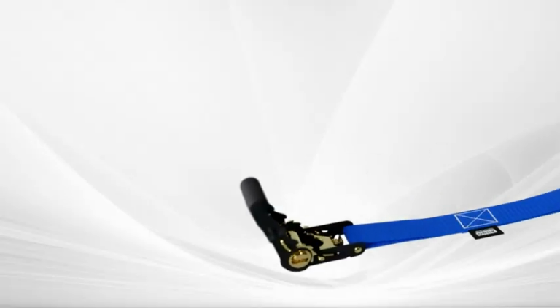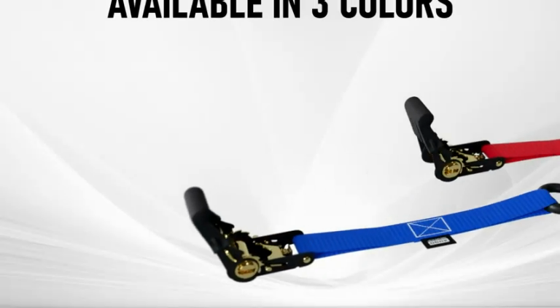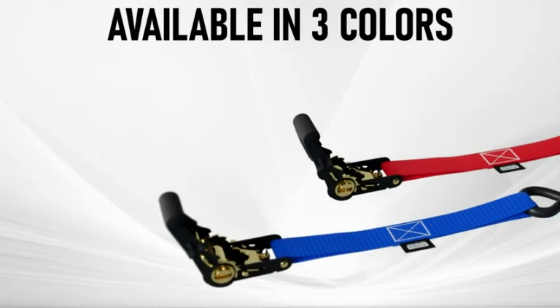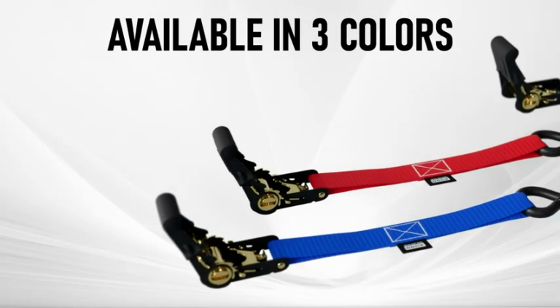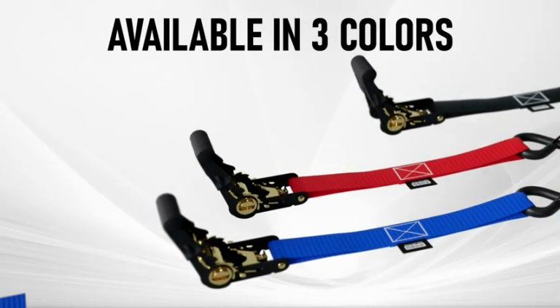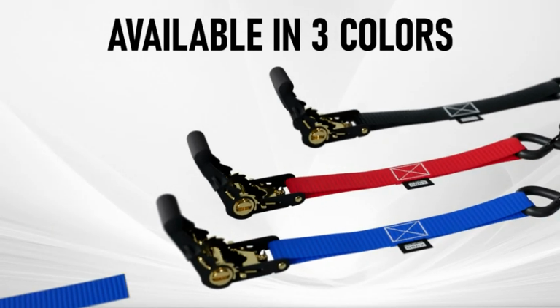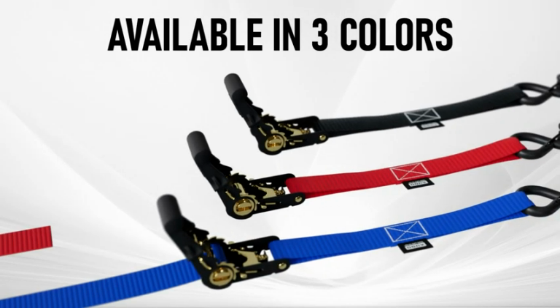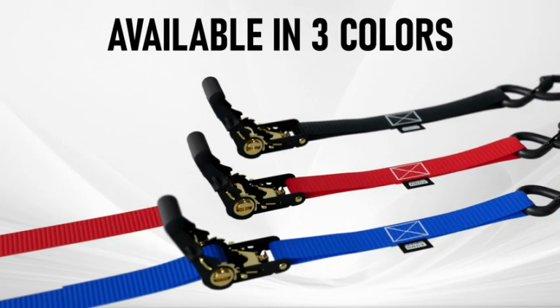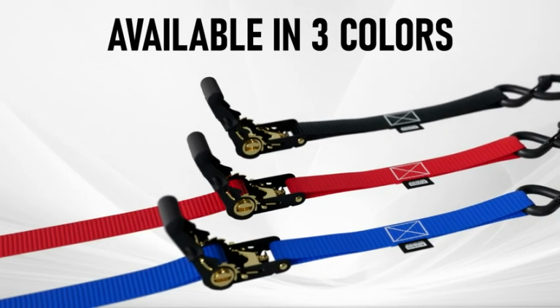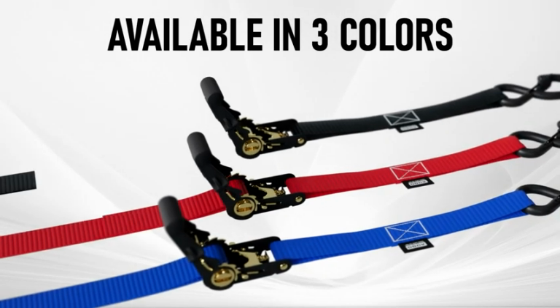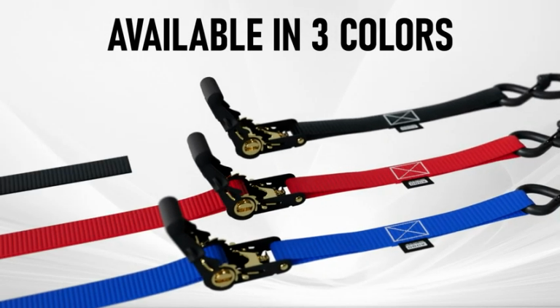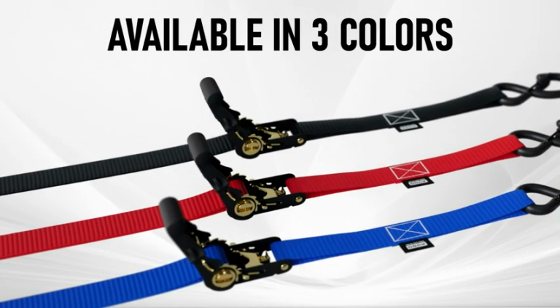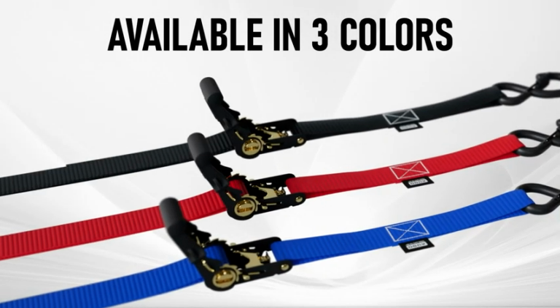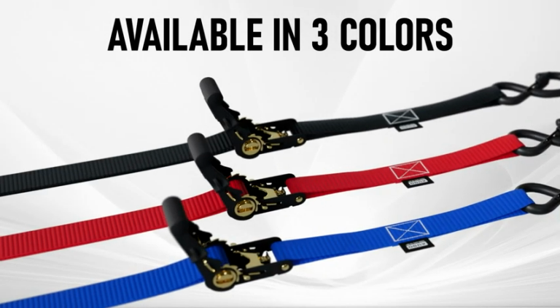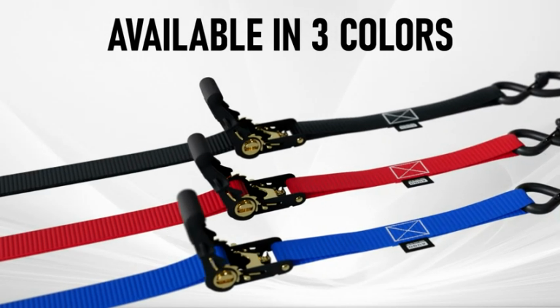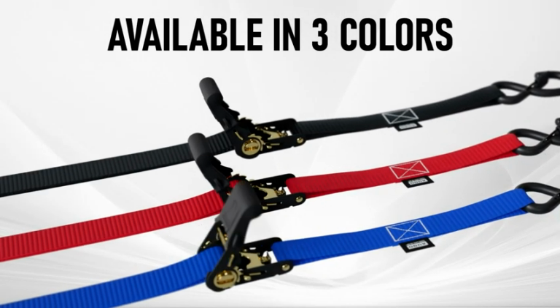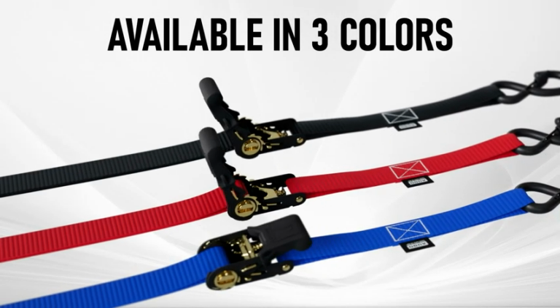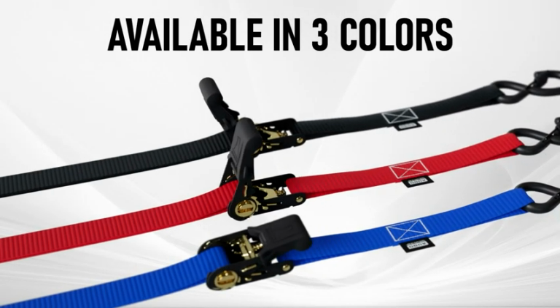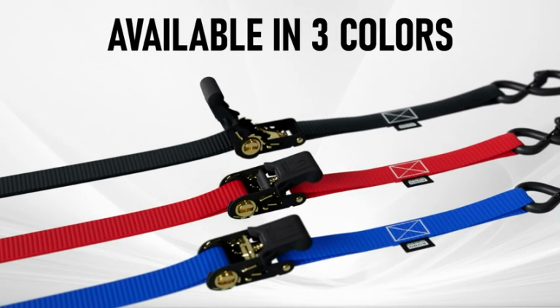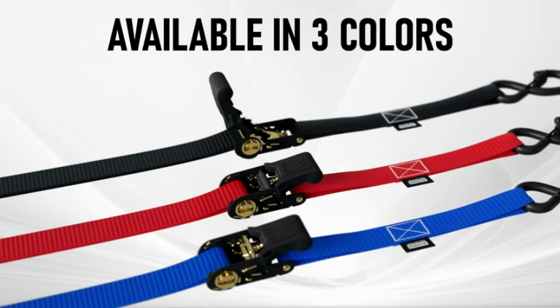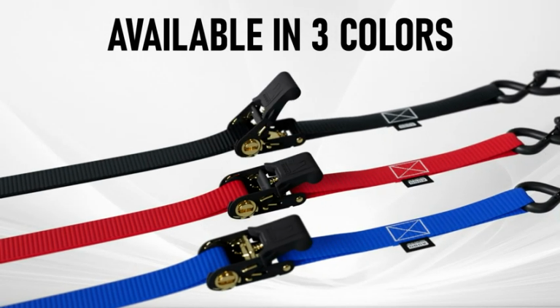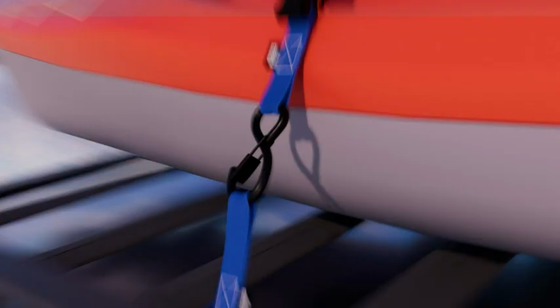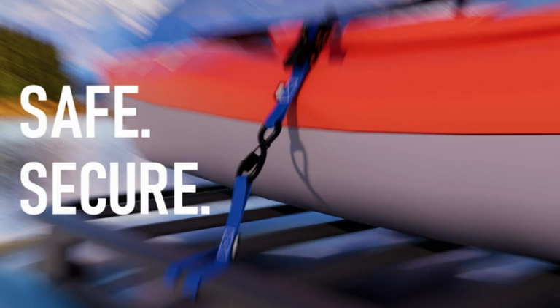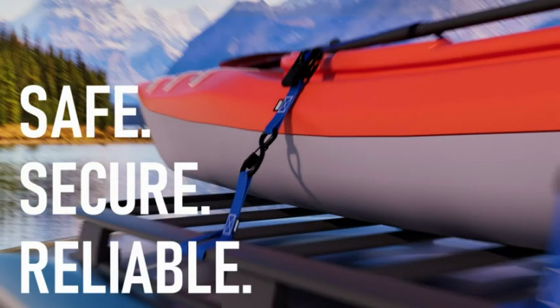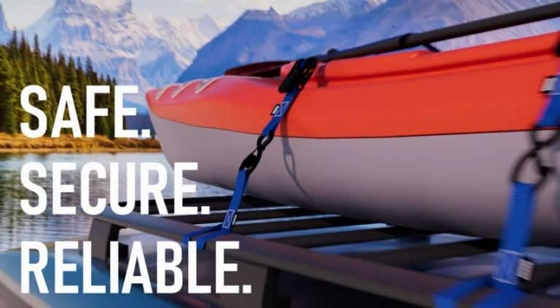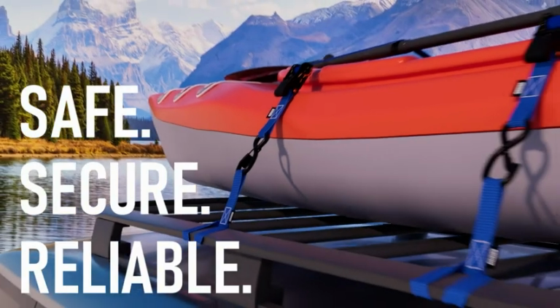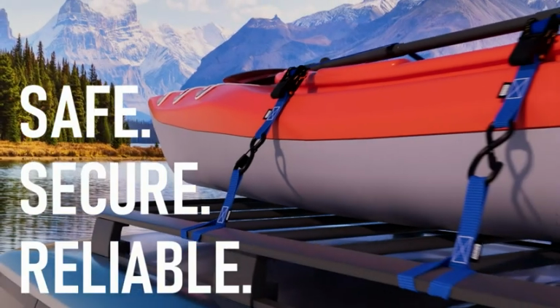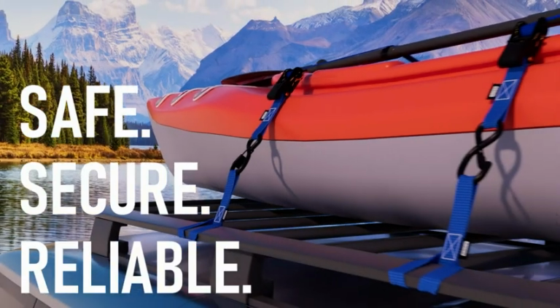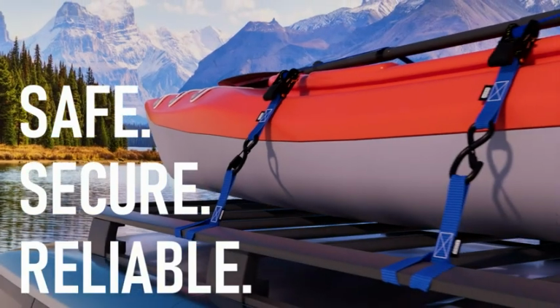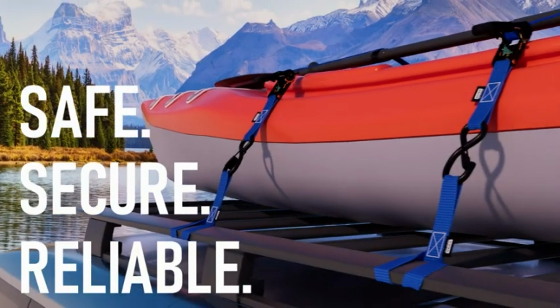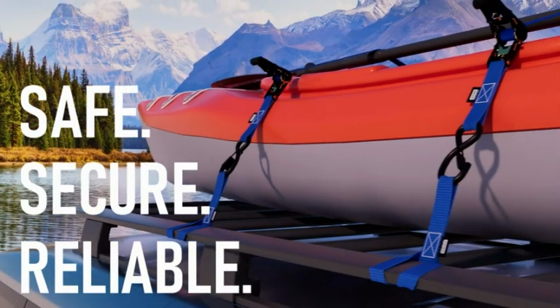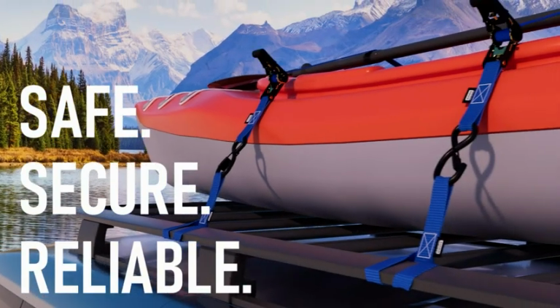The Ago Ratchet Strap is available in three colors. Safe. Secure. Reliable.